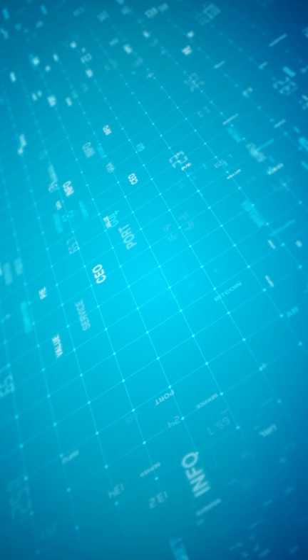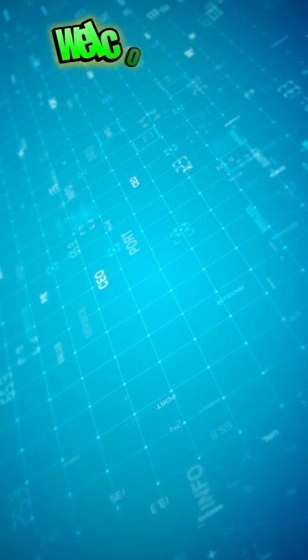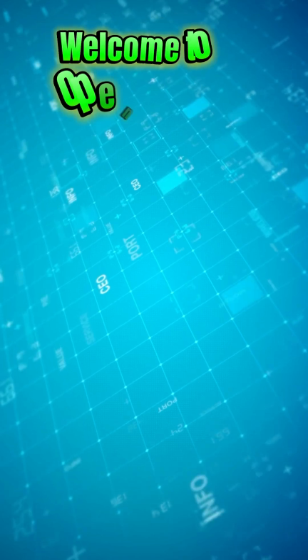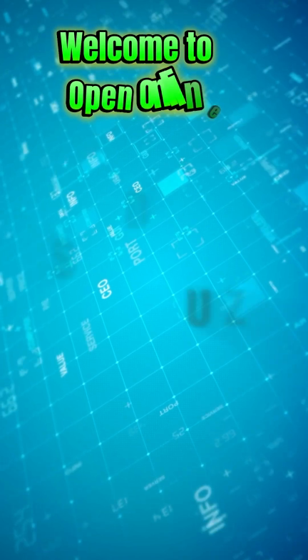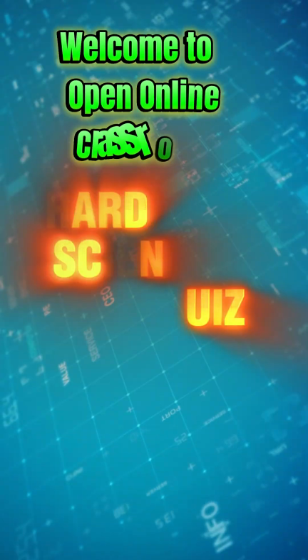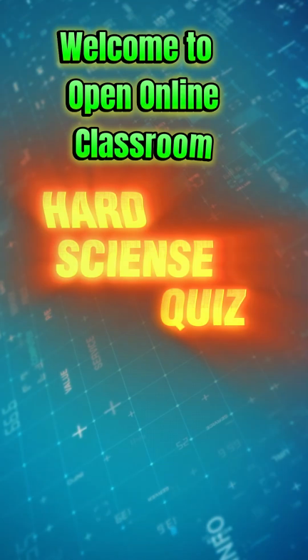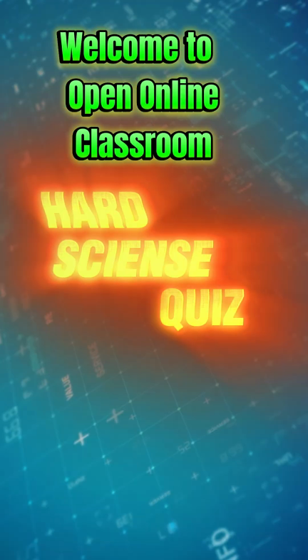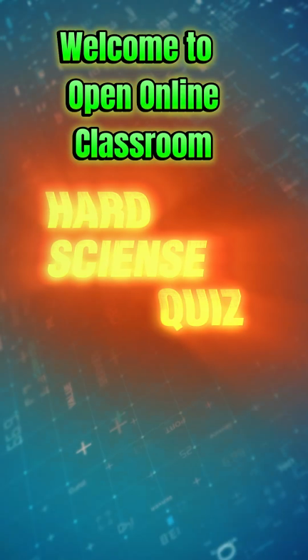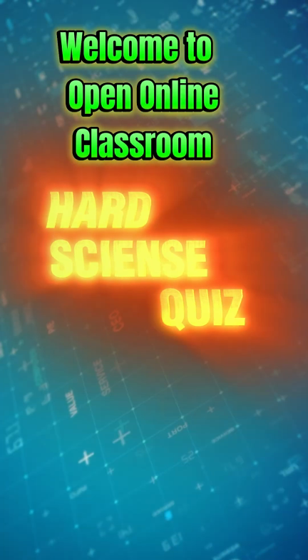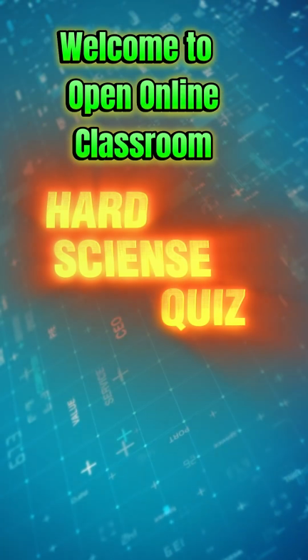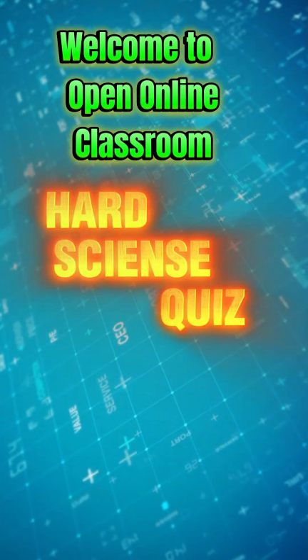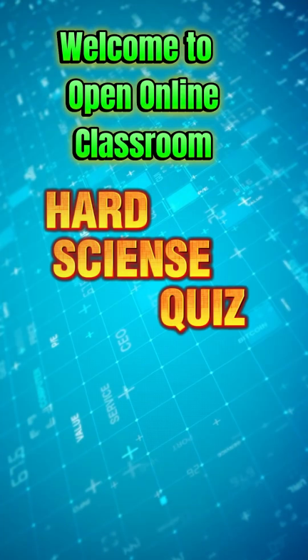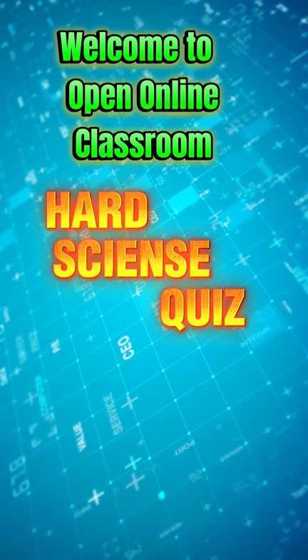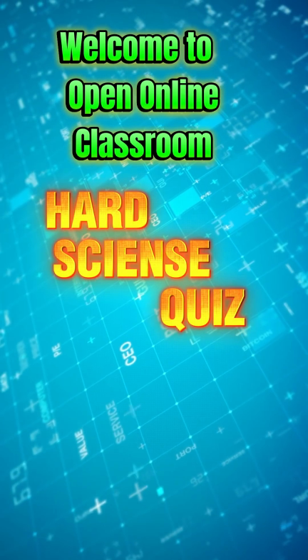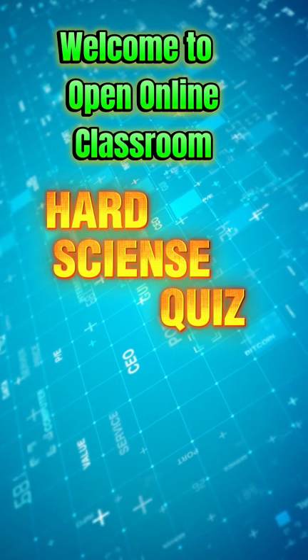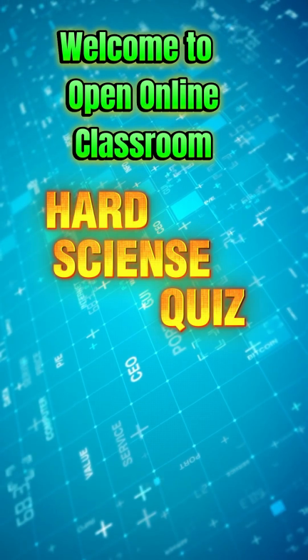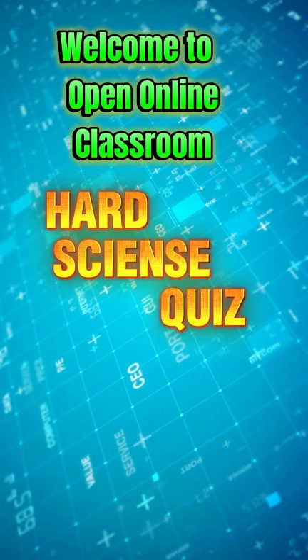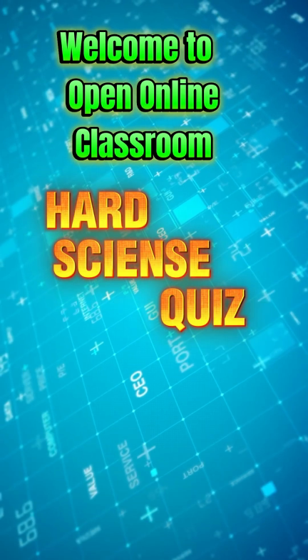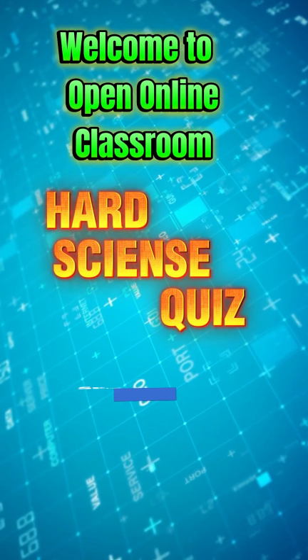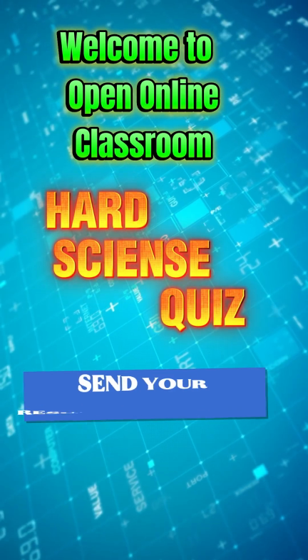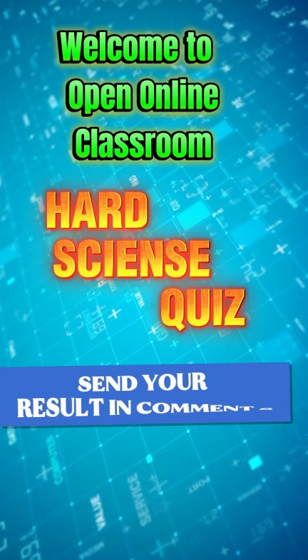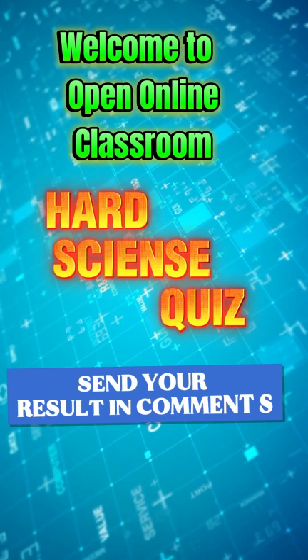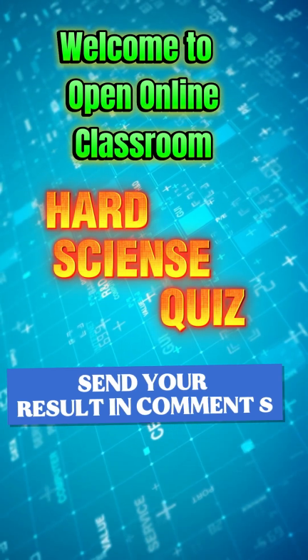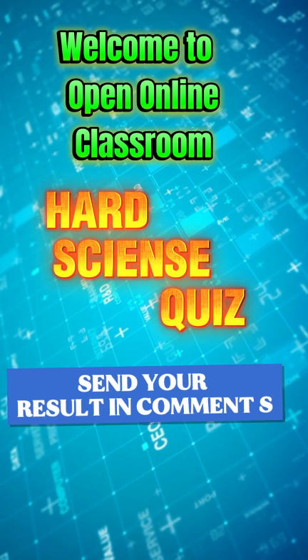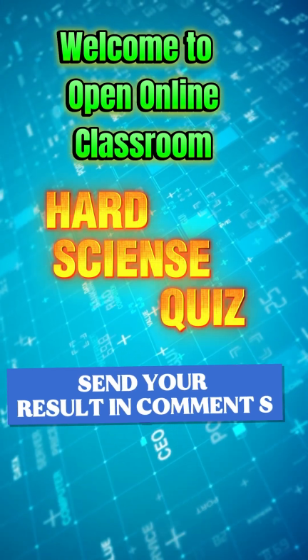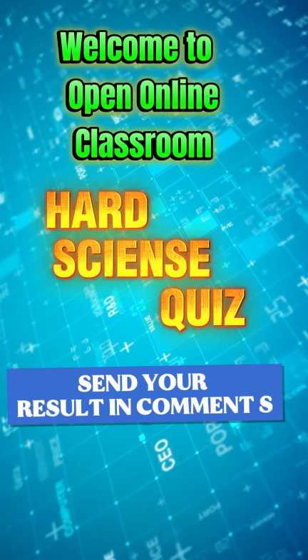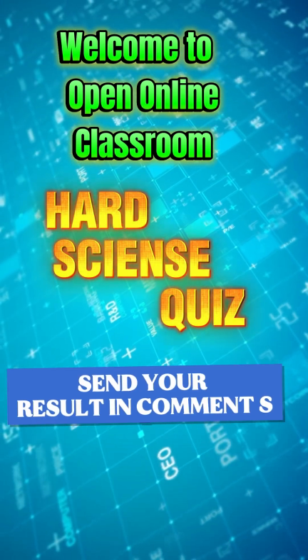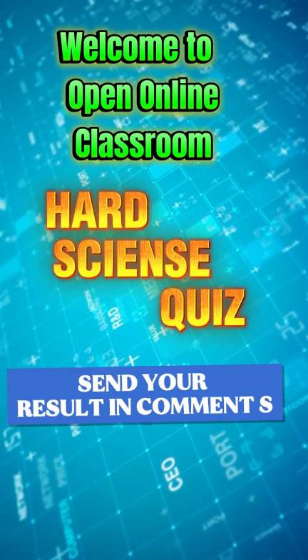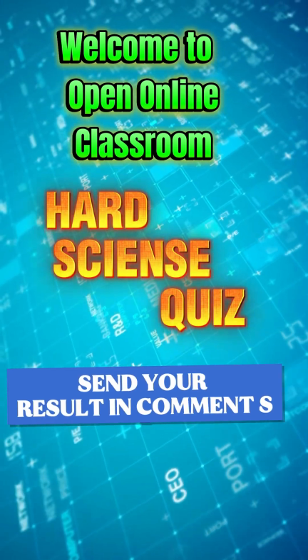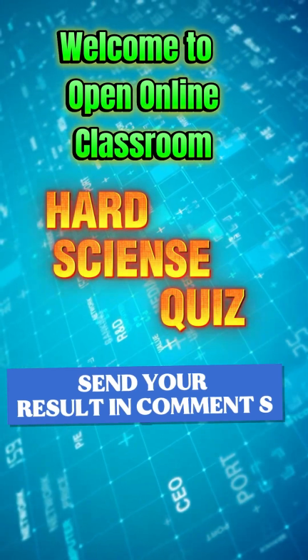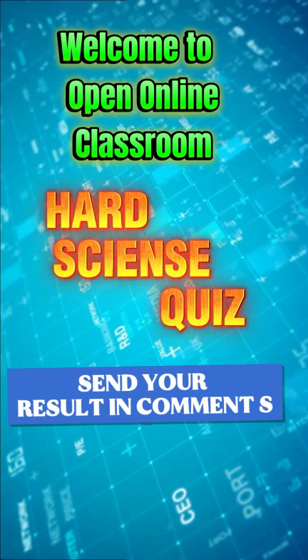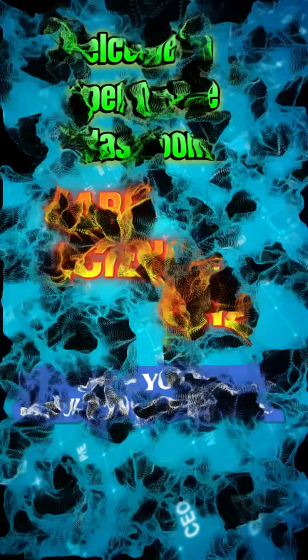Welcome to the ultimate hard science quiz. Send your final score in the comments.